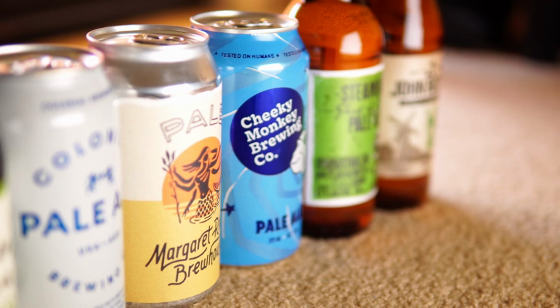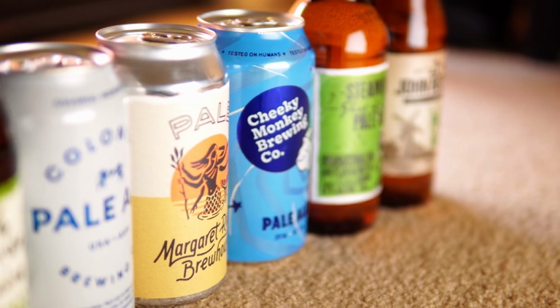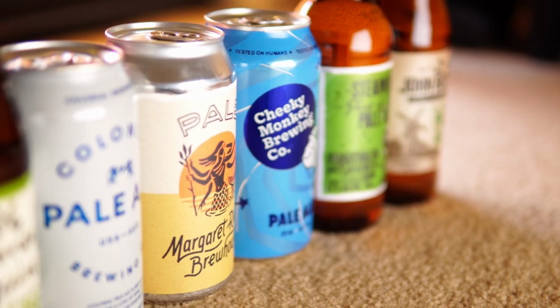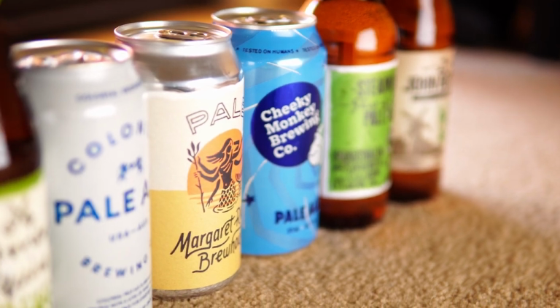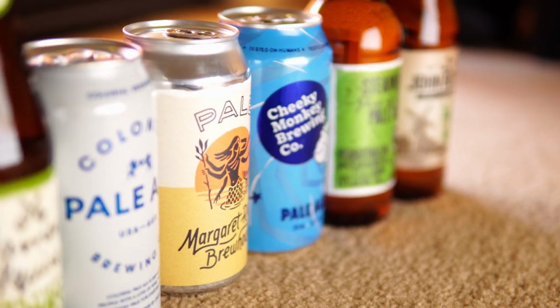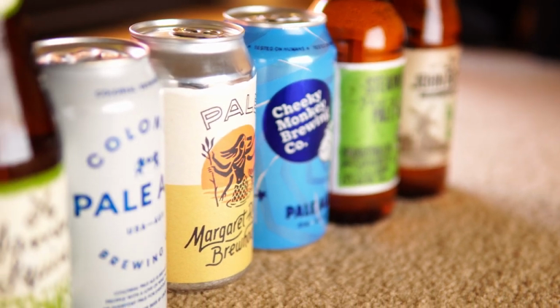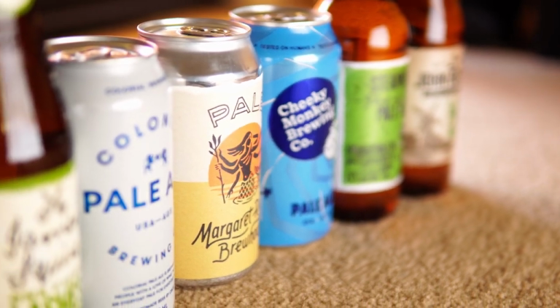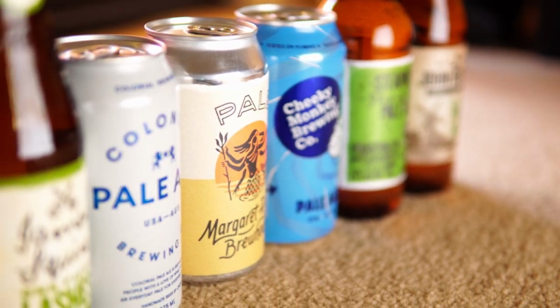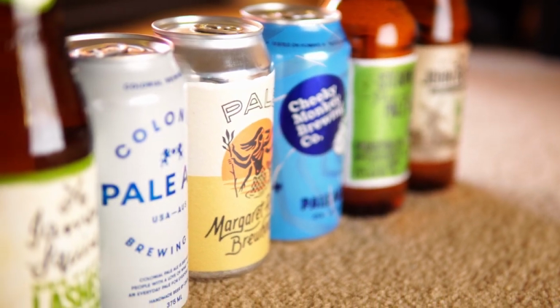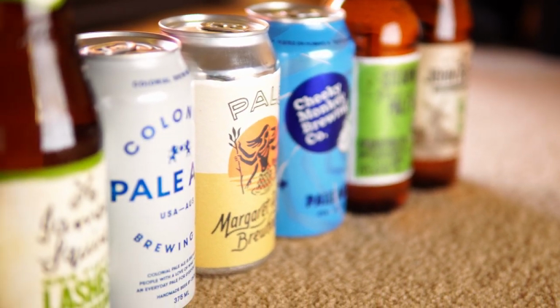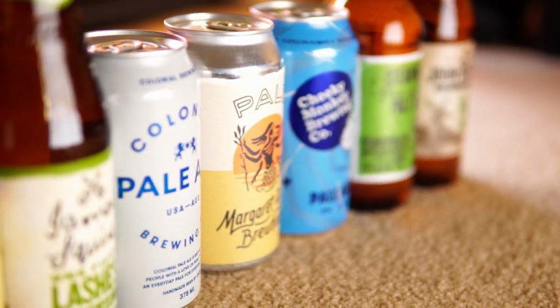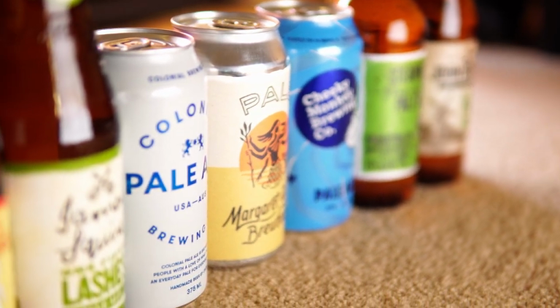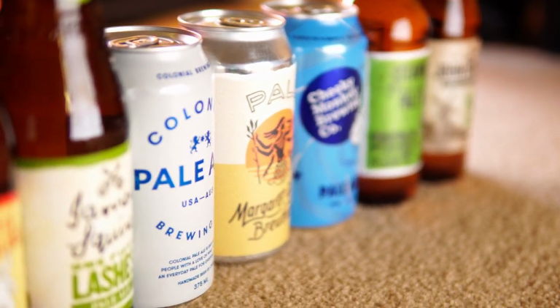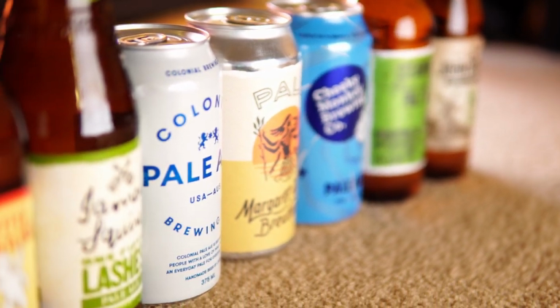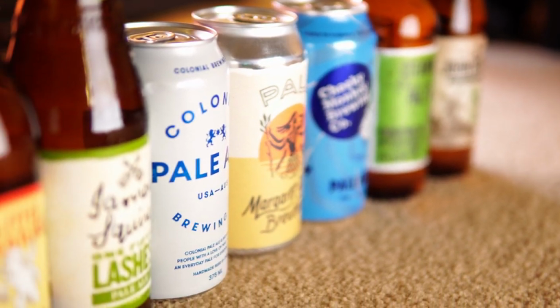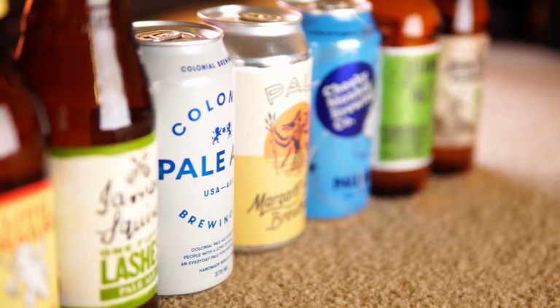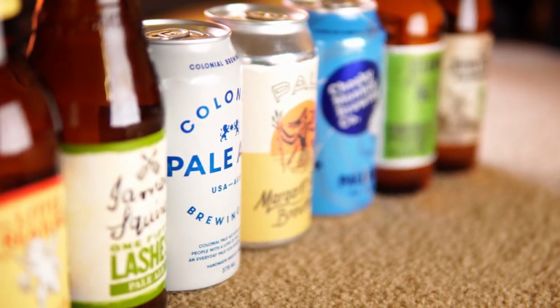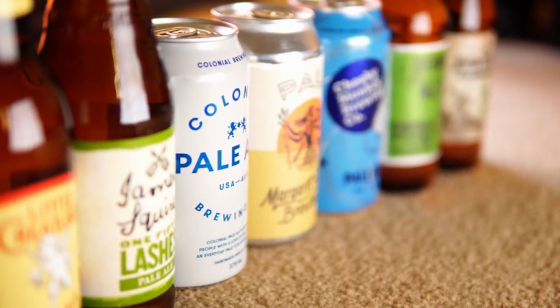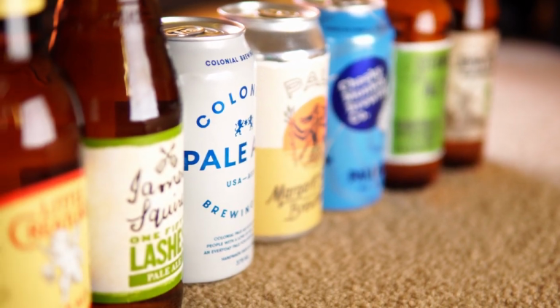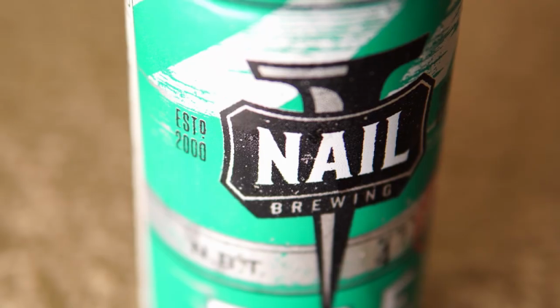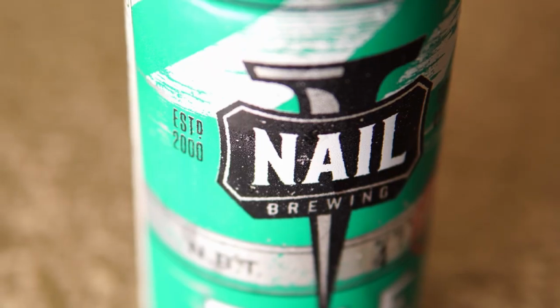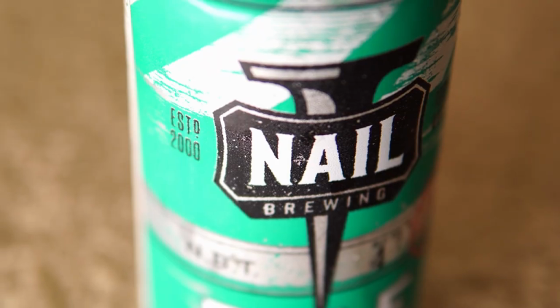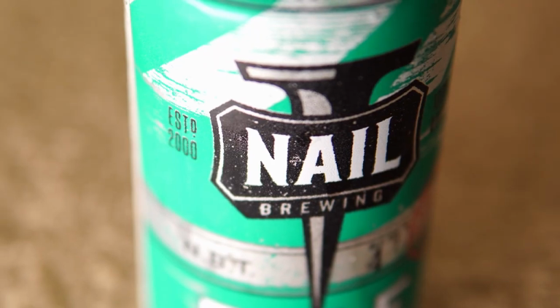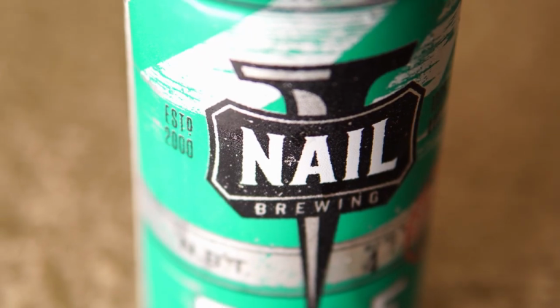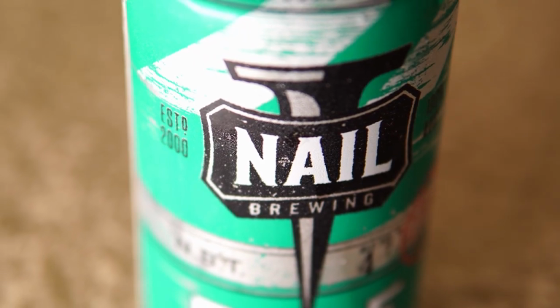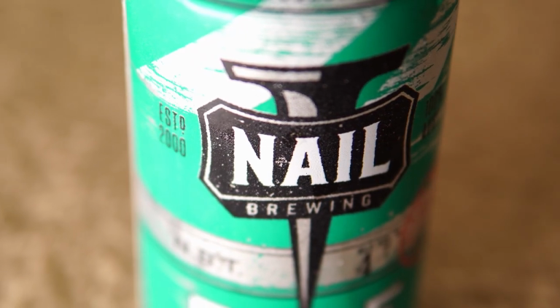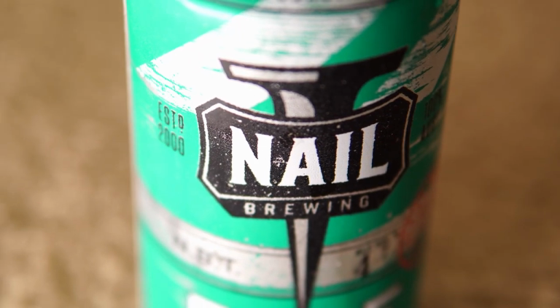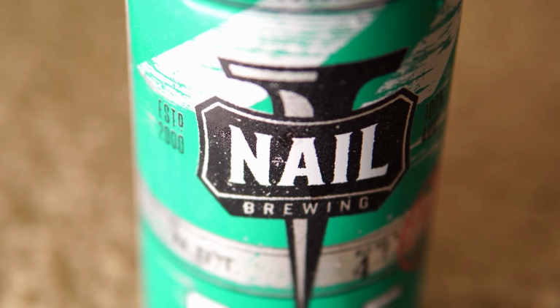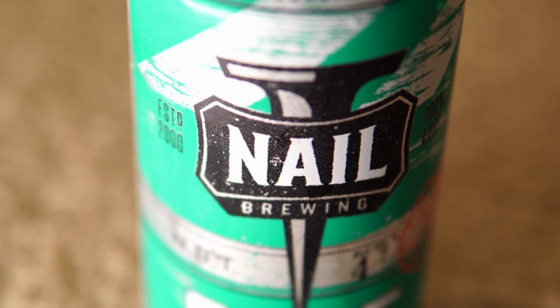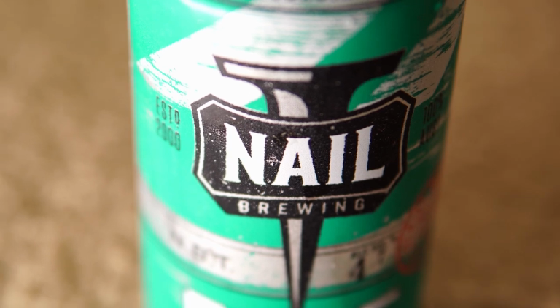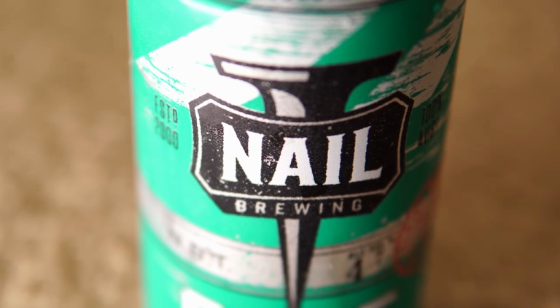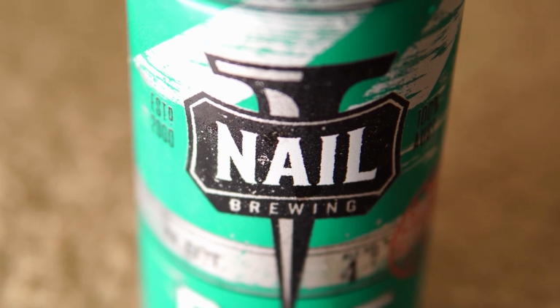This episode is part of our Australian Pale Ale series. Today's beer is Nail Brewing Pale Ale.